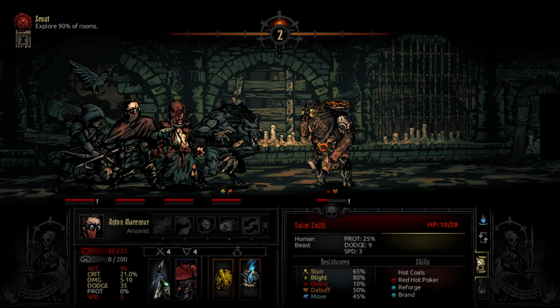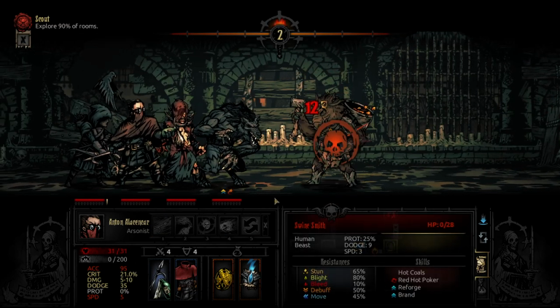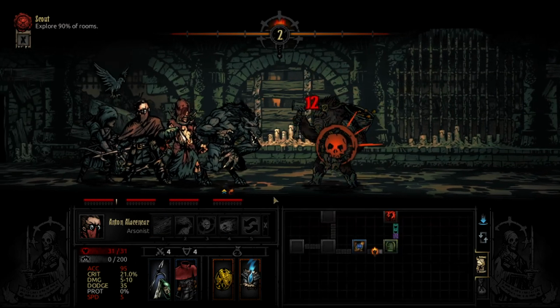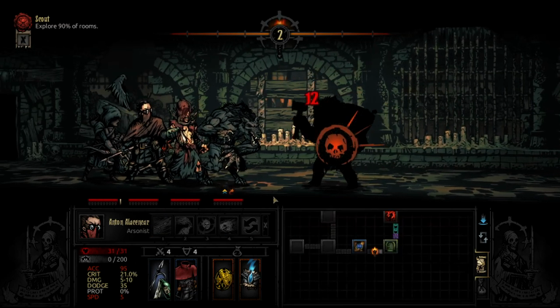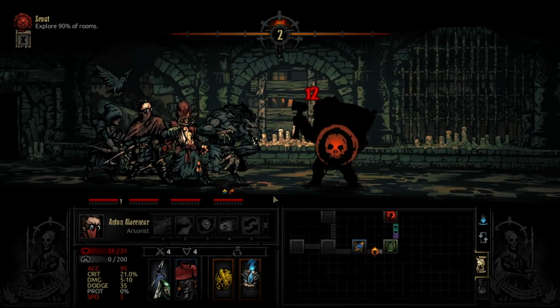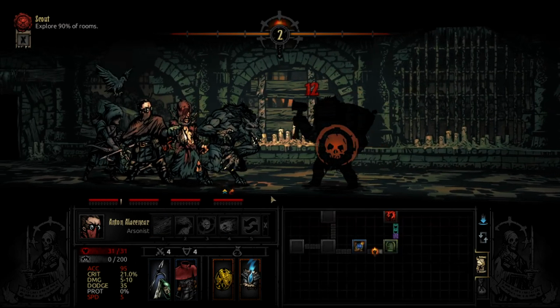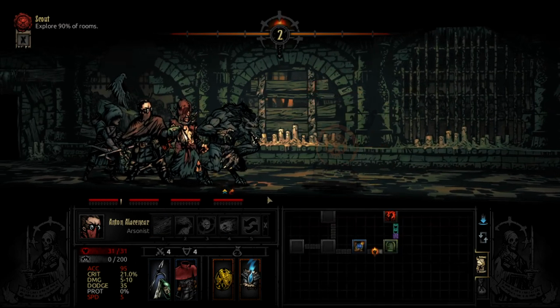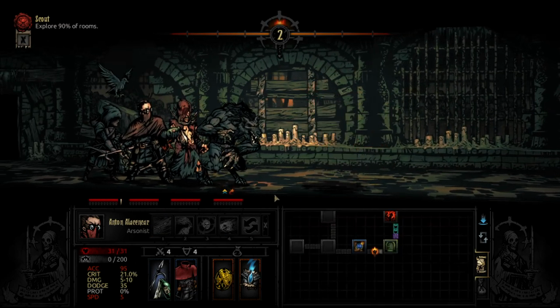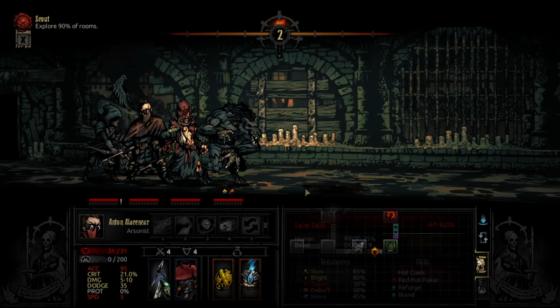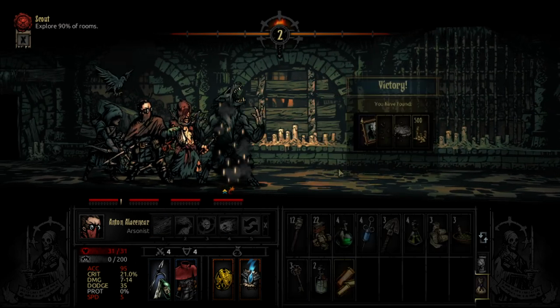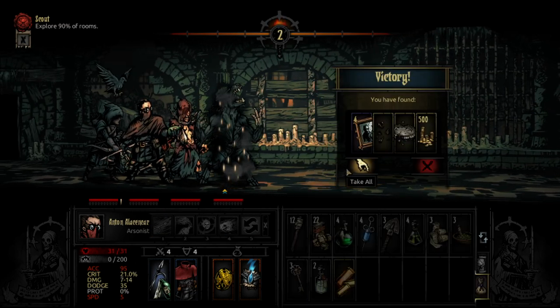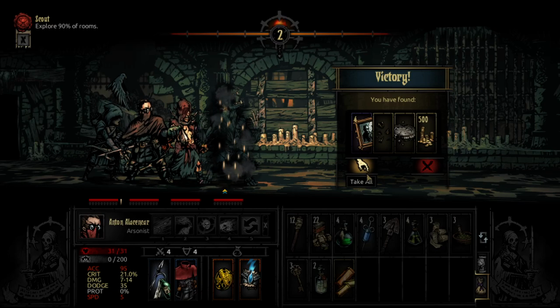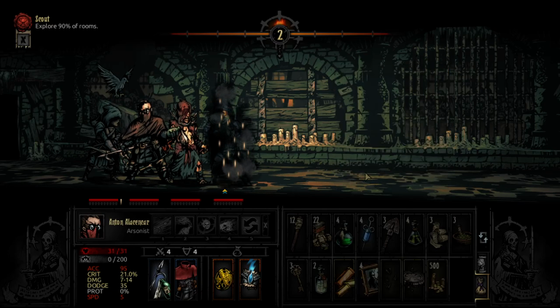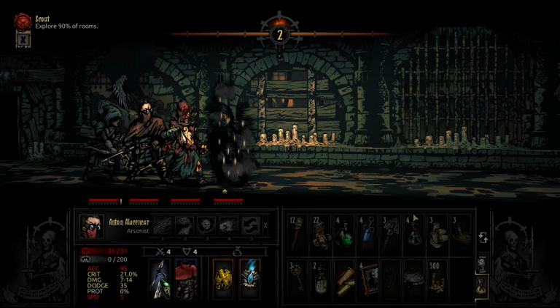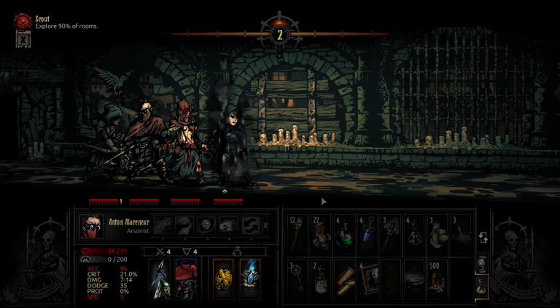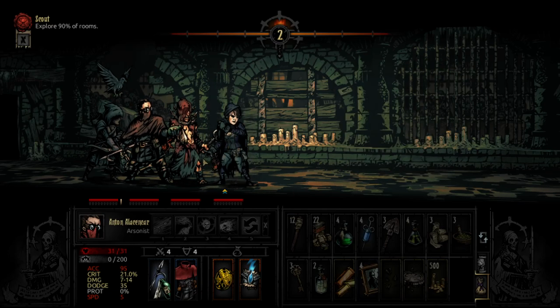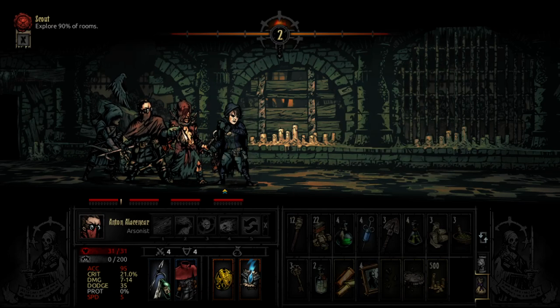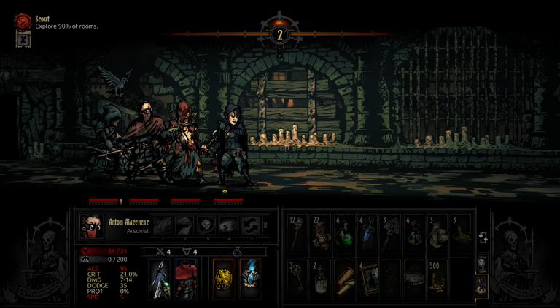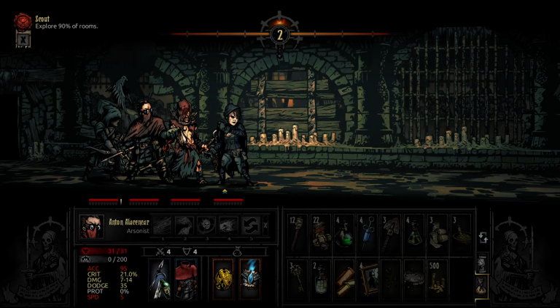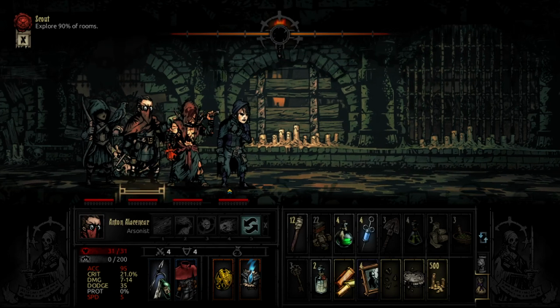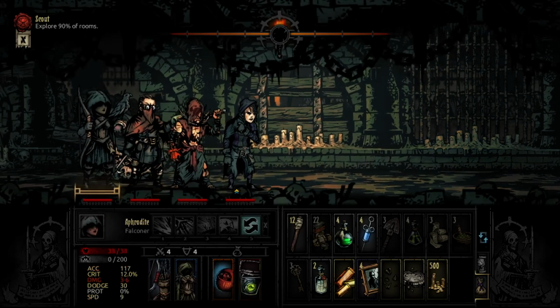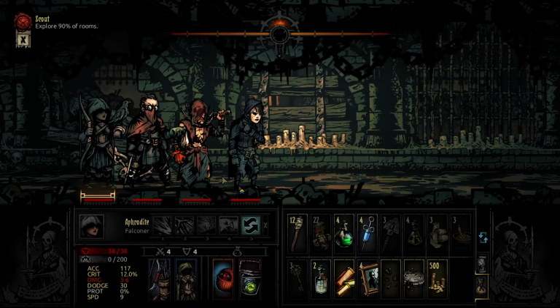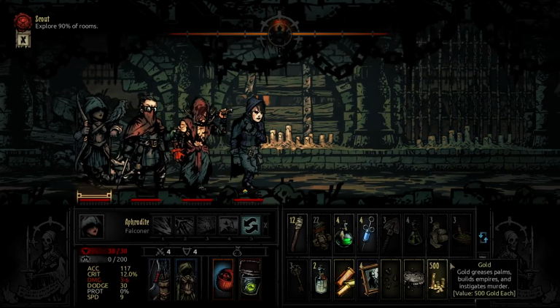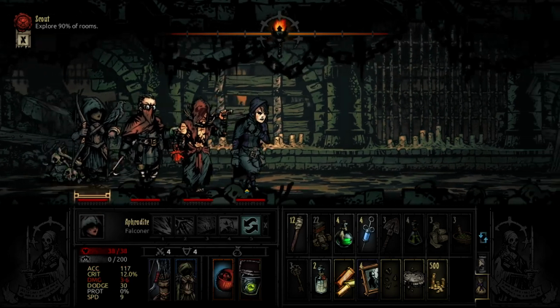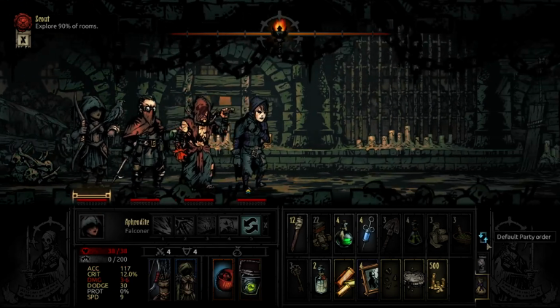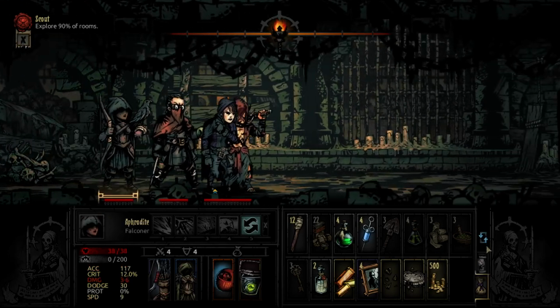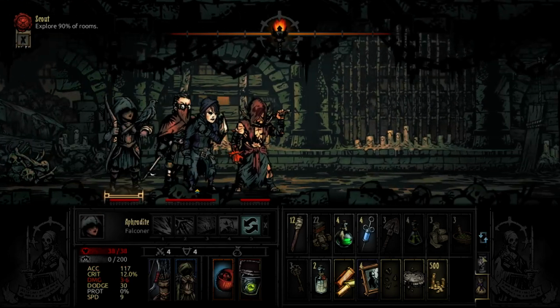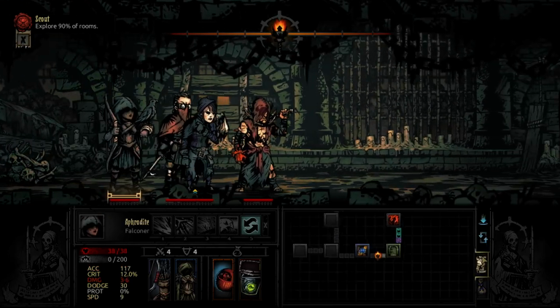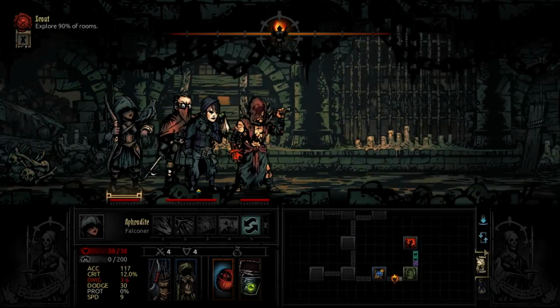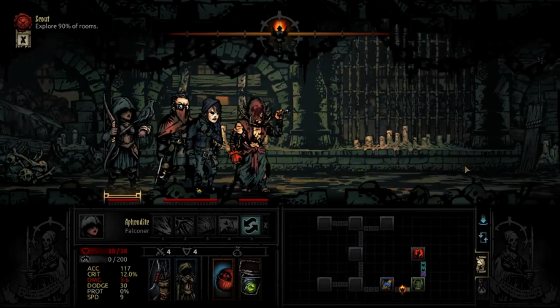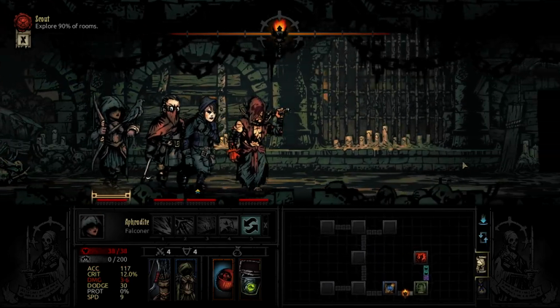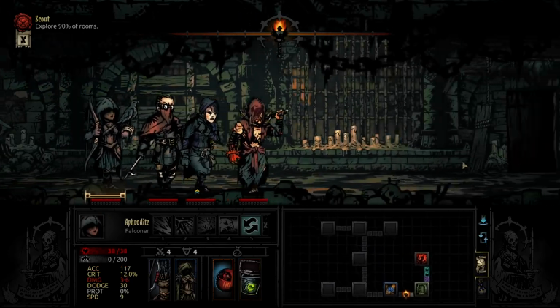And then we'll go for this to get that debuff going. Nice kill on that guy. We want to make sure we kill this guy before the guy up front because otherwise we'll be in for a bit of trouble — he'll do damage to the entire party. But it's not always possible, just what we can get done. There you go — that's a problem. This guy's going to basically lob all his crap all over us and deal a ton of damage. Did he resist that bleed? No, he didn't. Okay, he's dead anyway. This setup of people, we're going to be doing pretty good work, I'd say.